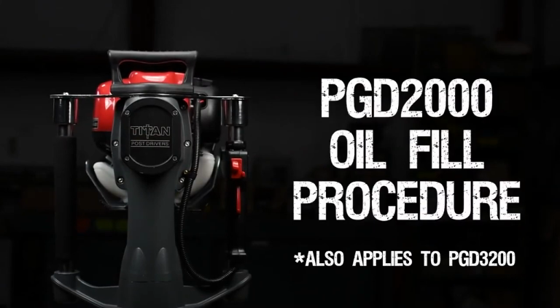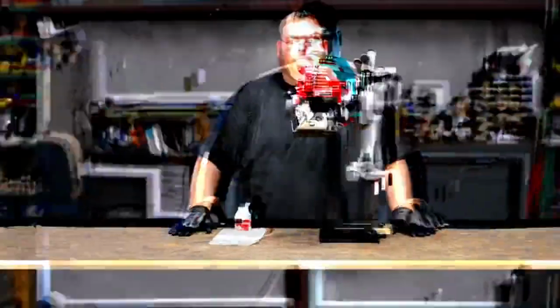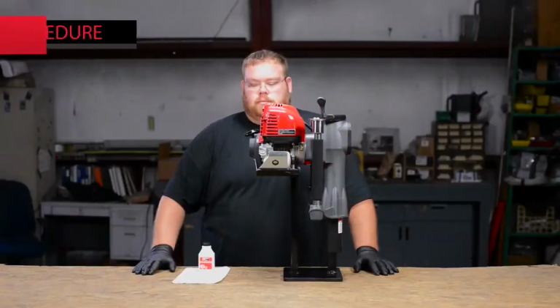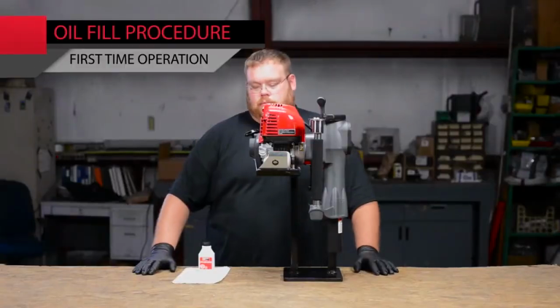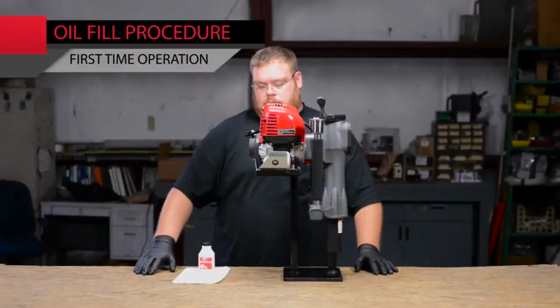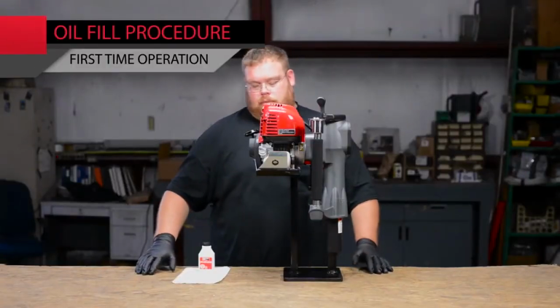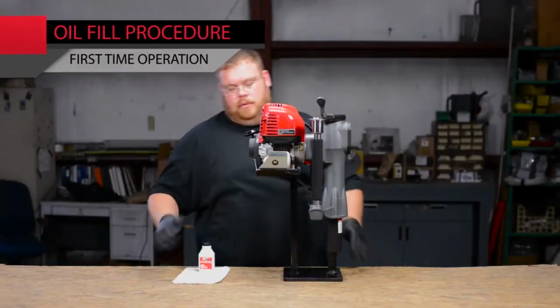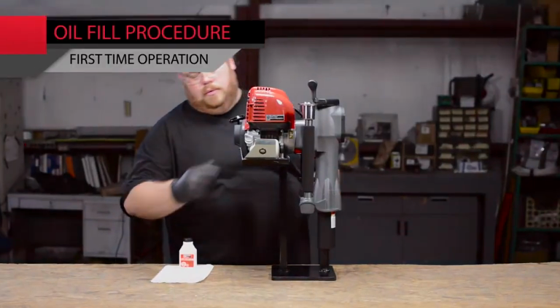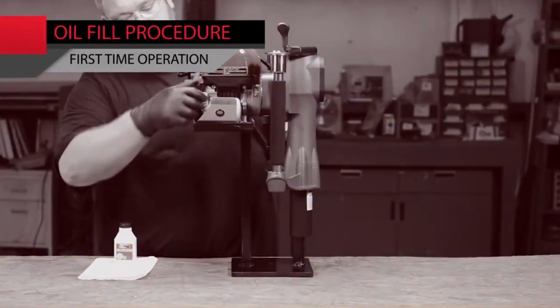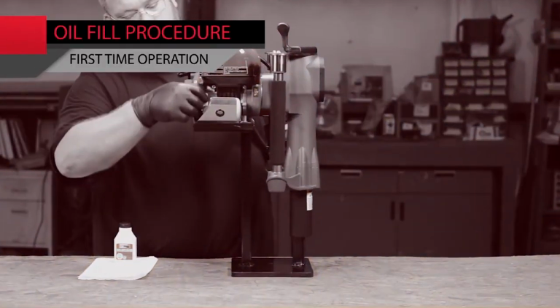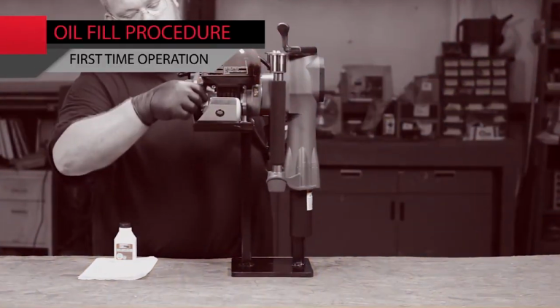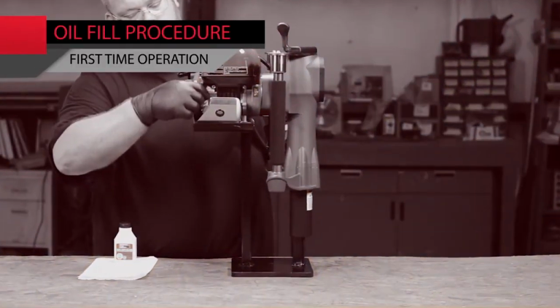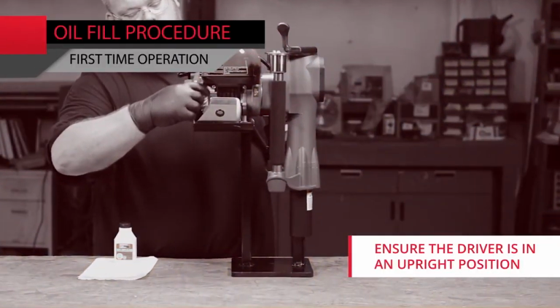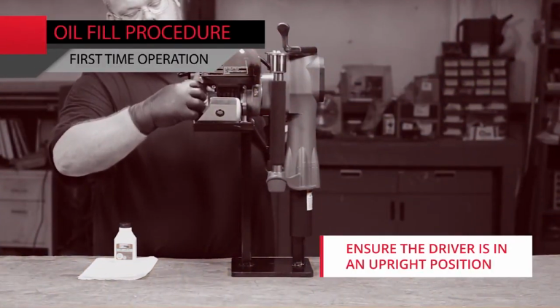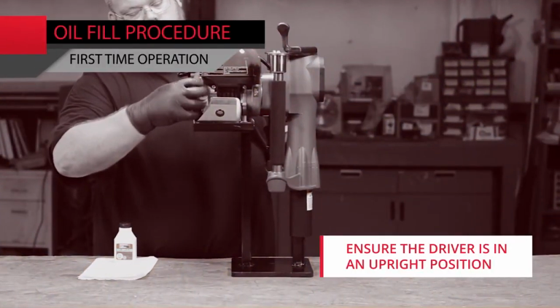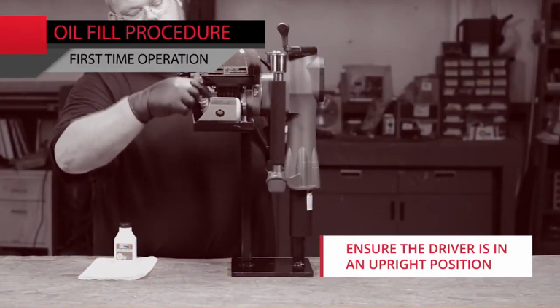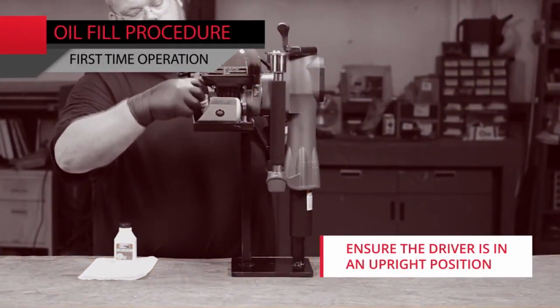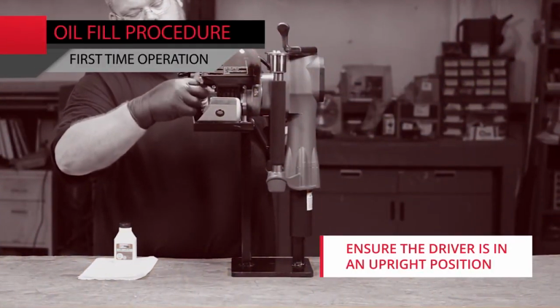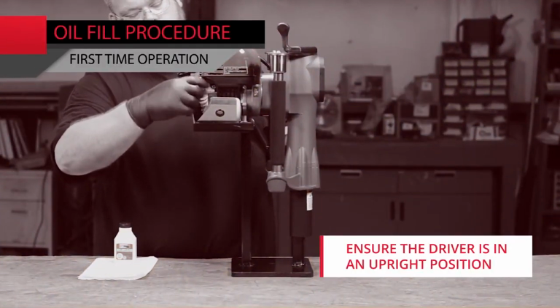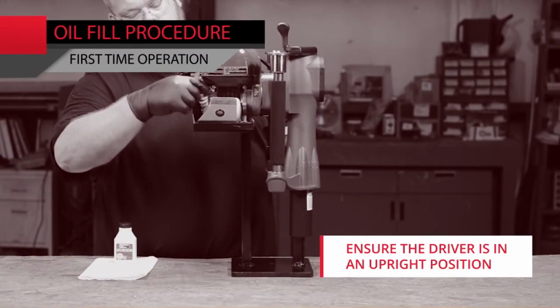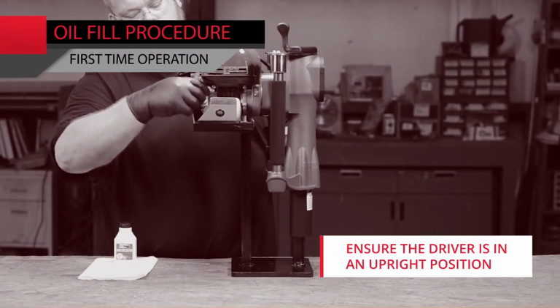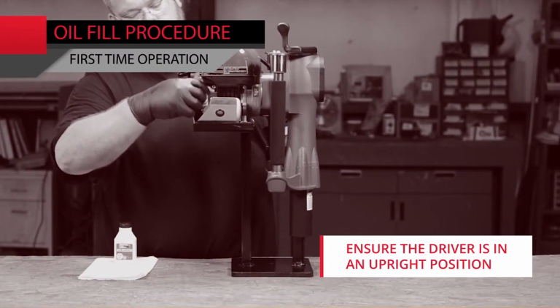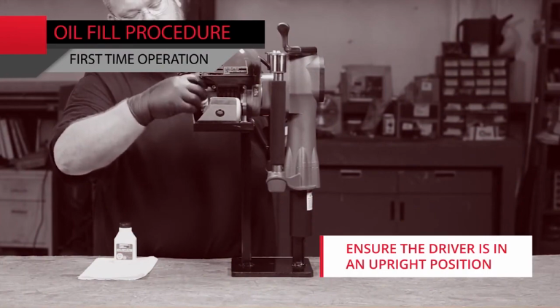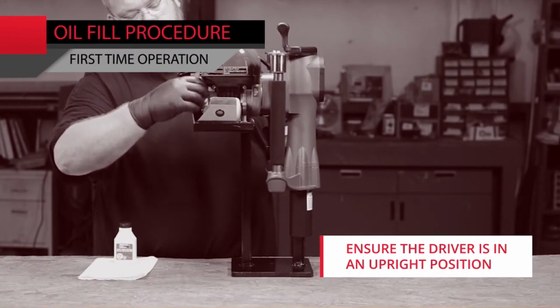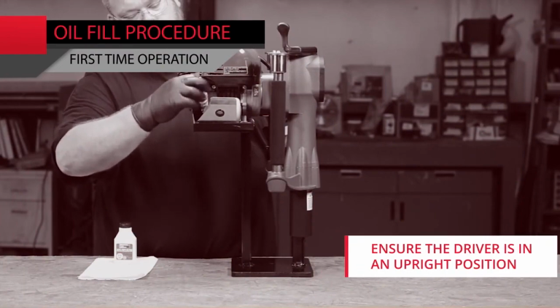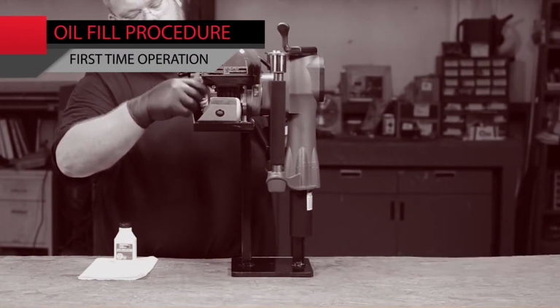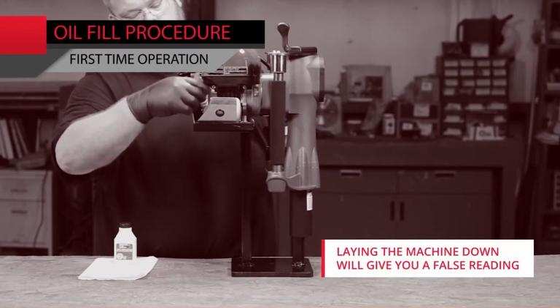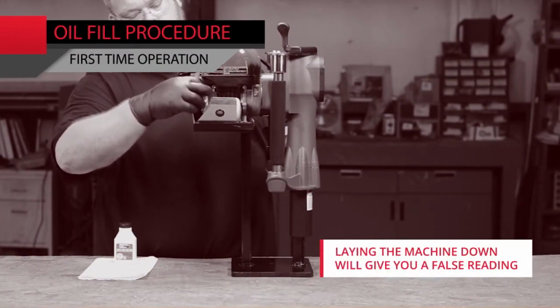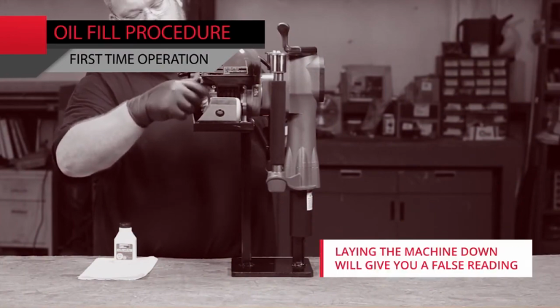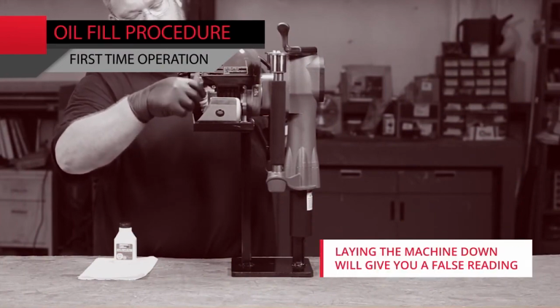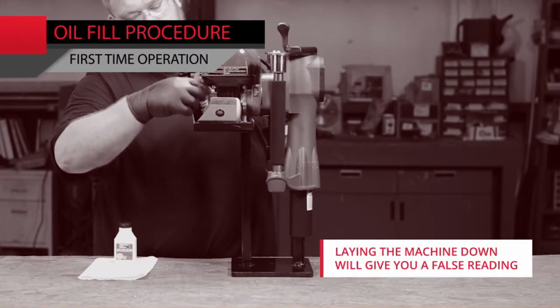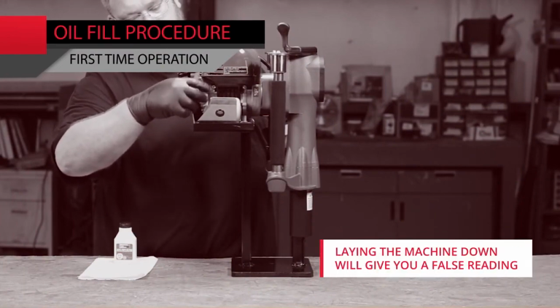To initially fill your PGD-2000, ensure that the driver is in an upright position. Laying the machine down will give you a false reading.